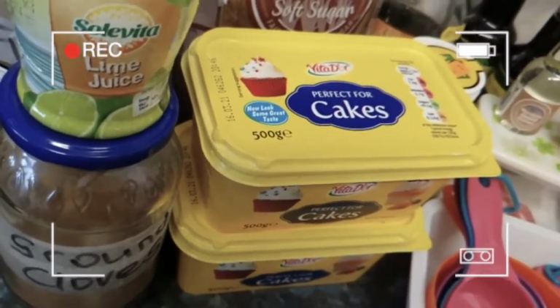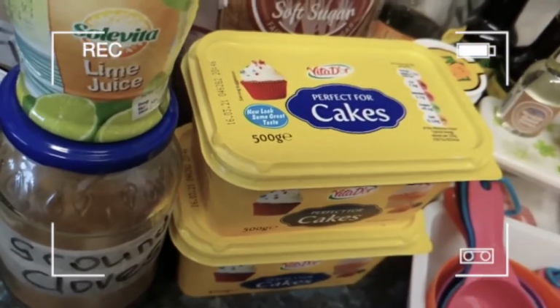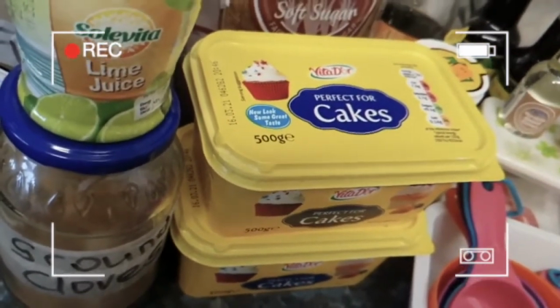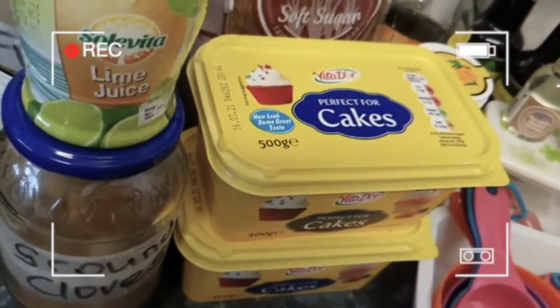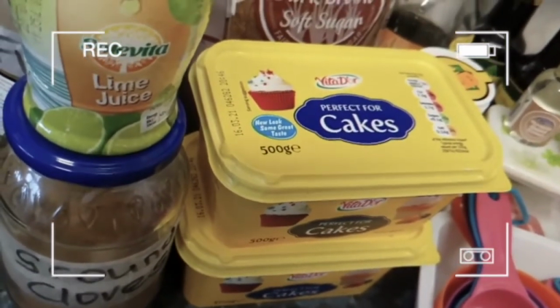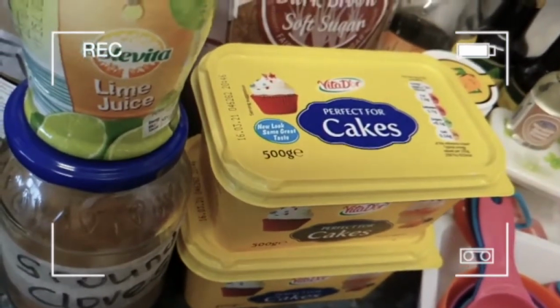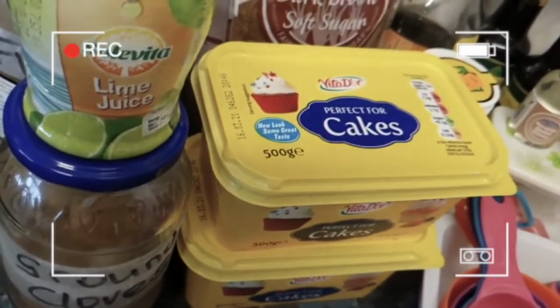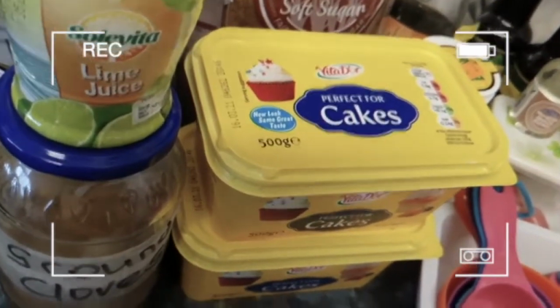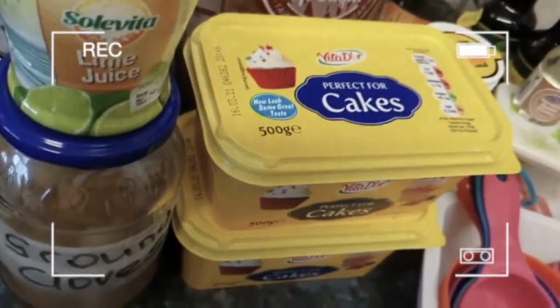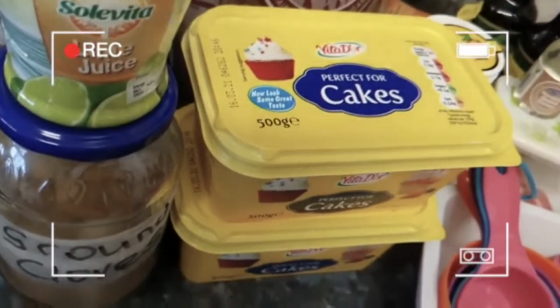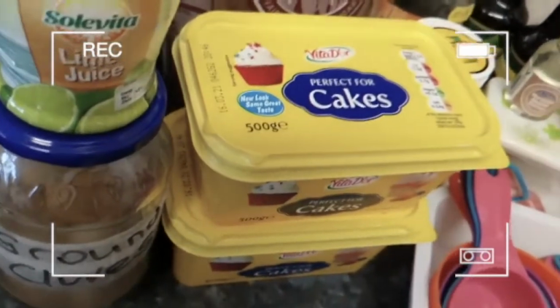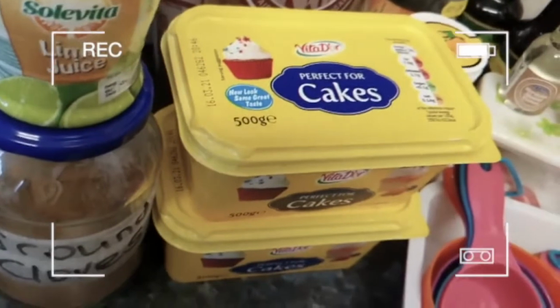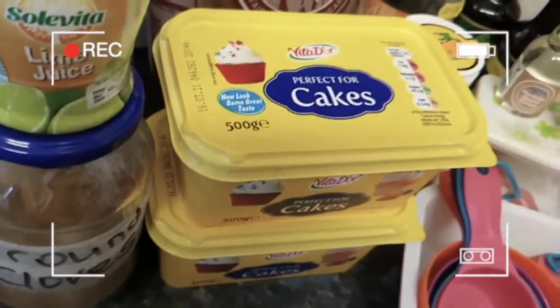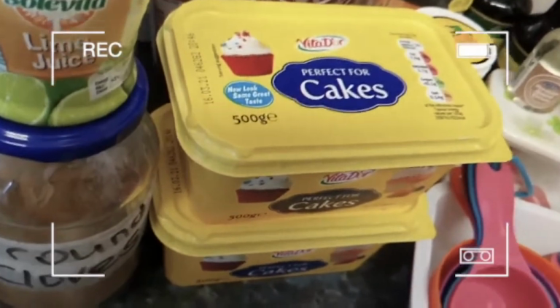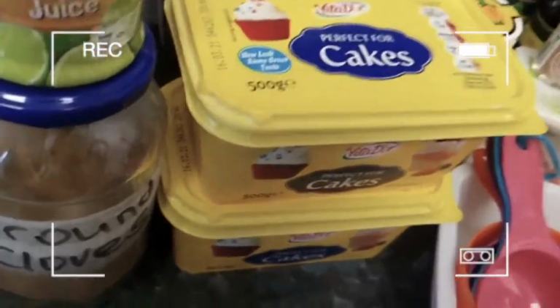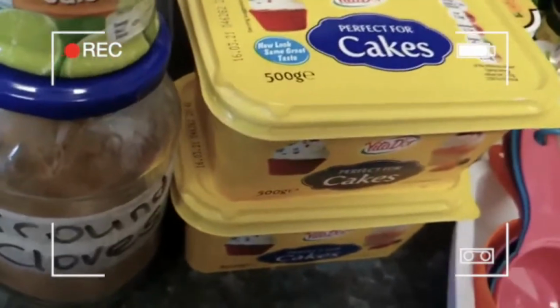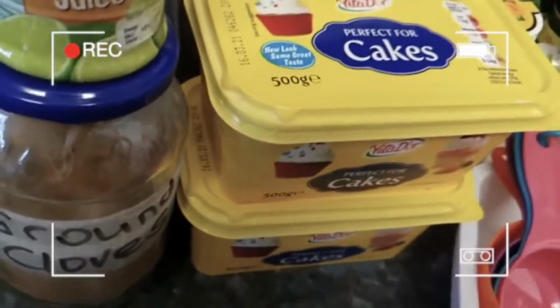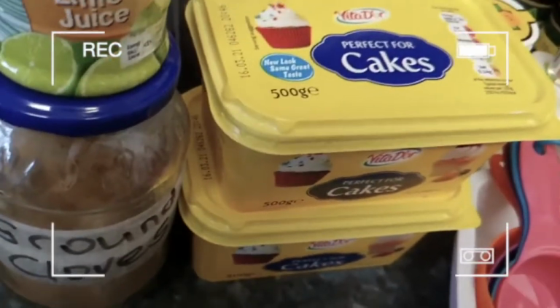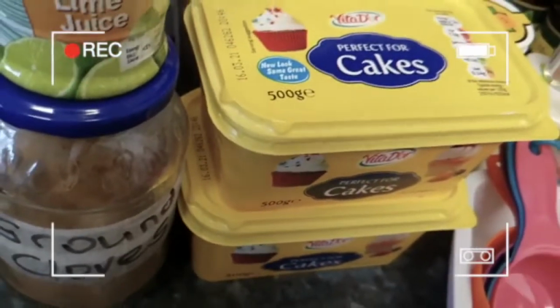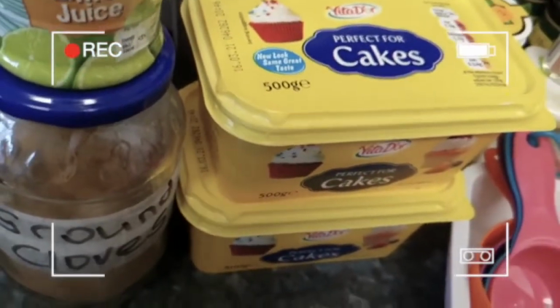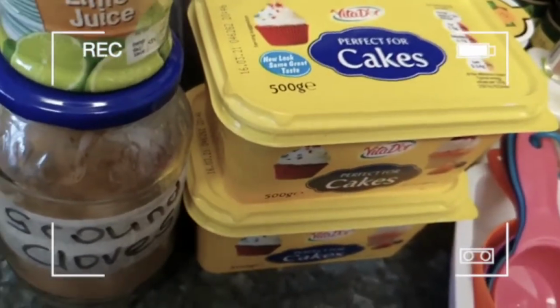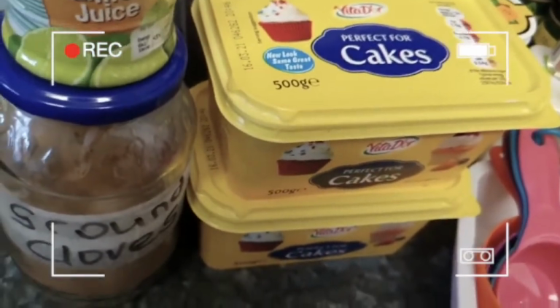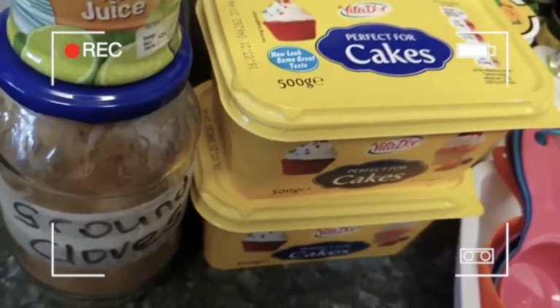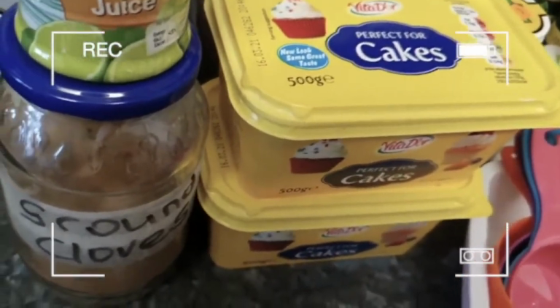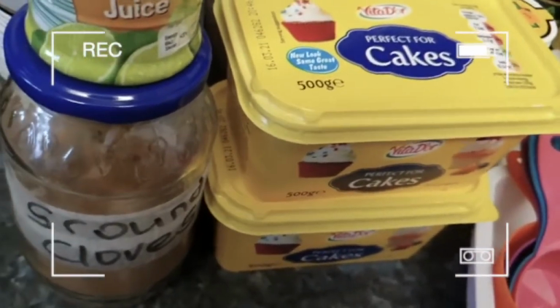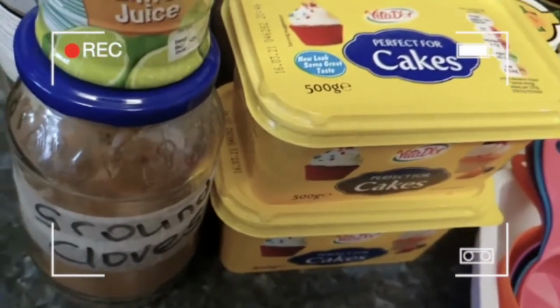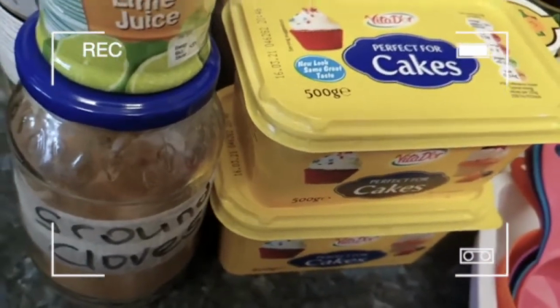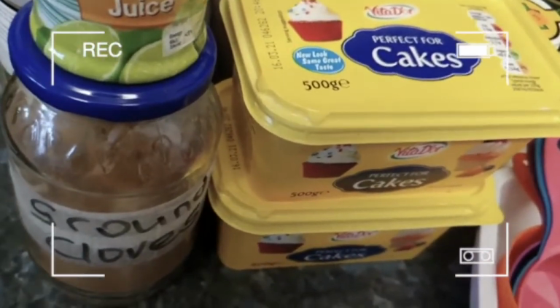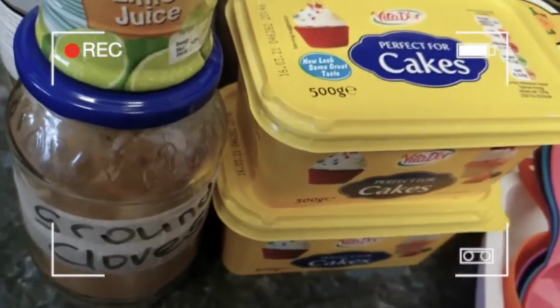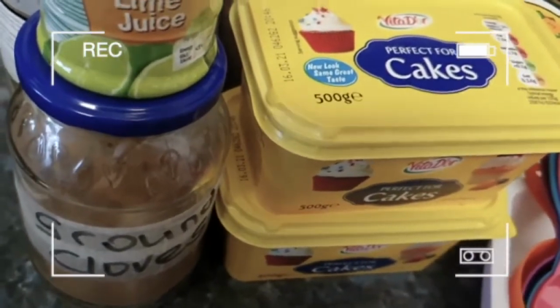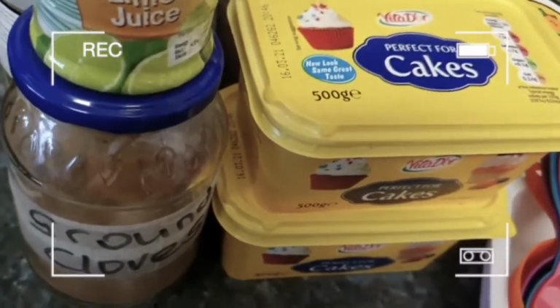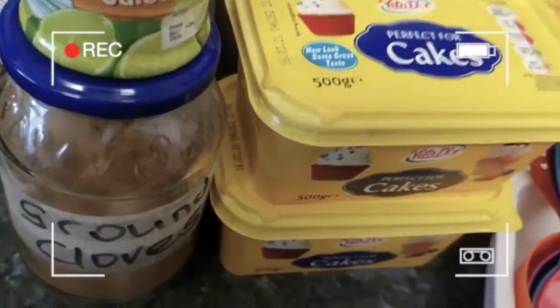Today, instead of cooking we are going to be baking, and these are the ingredients that I will be using.